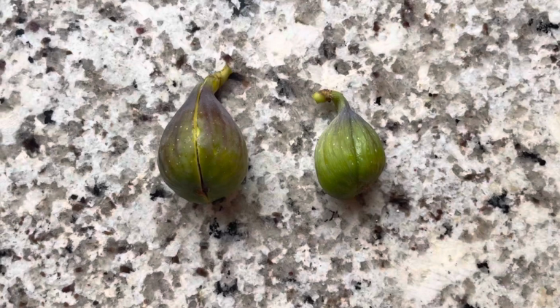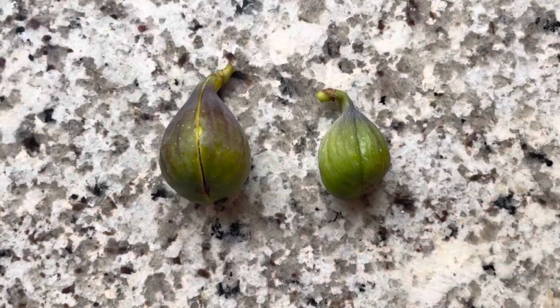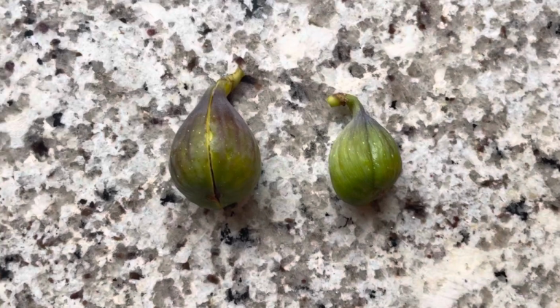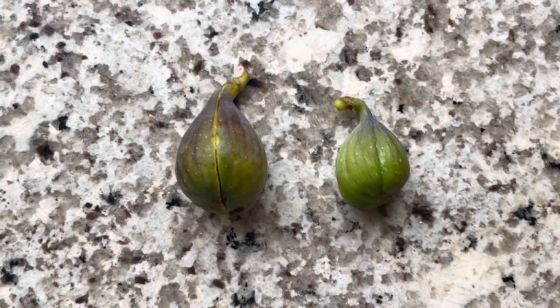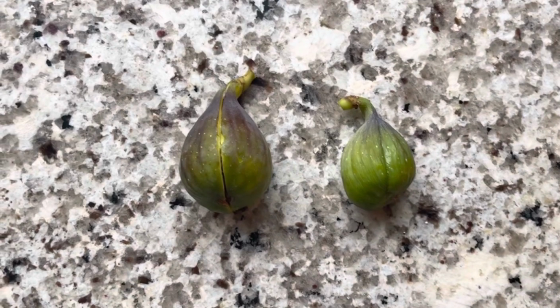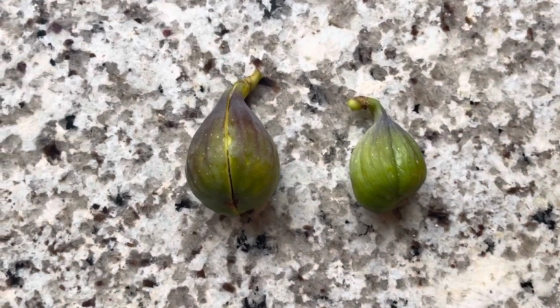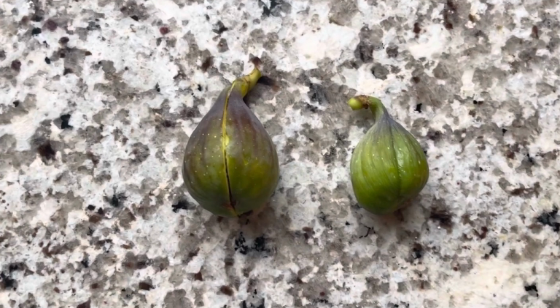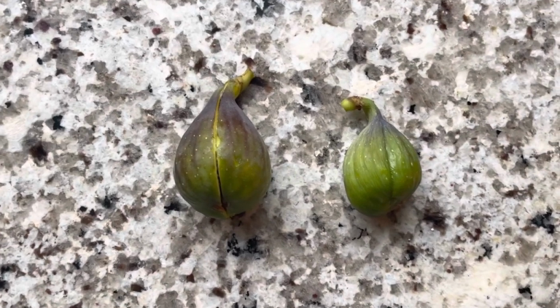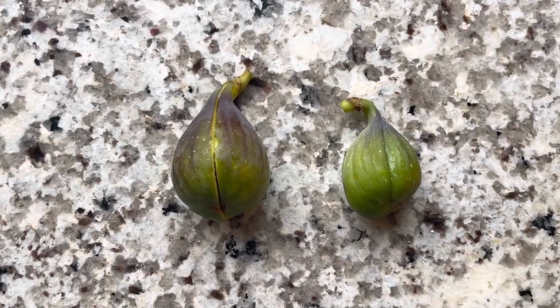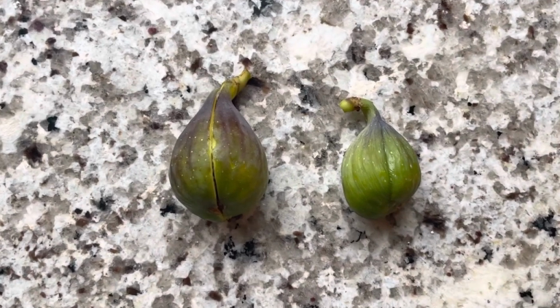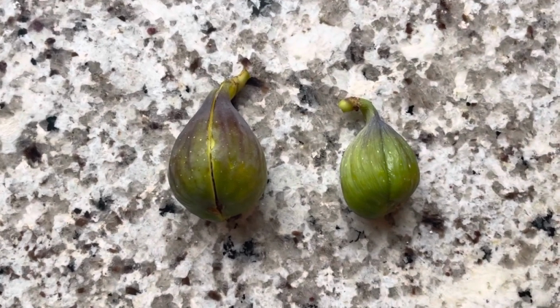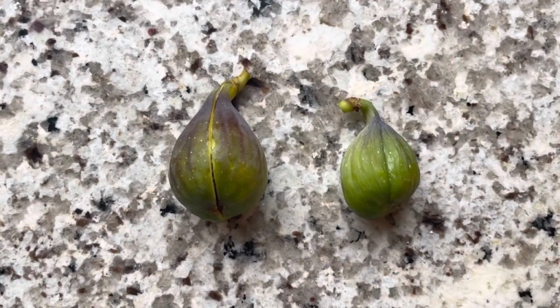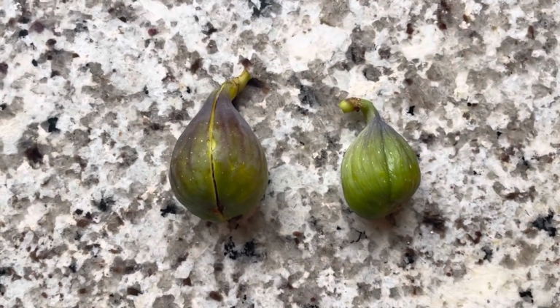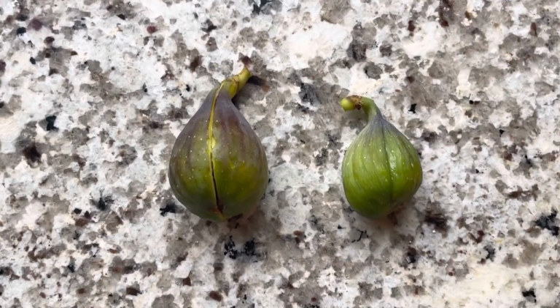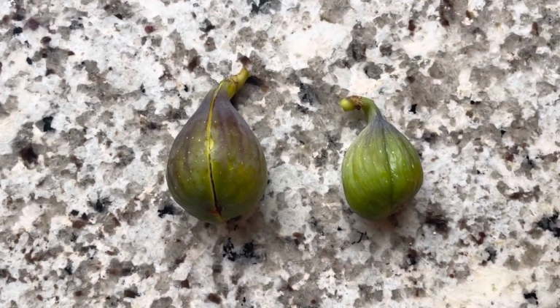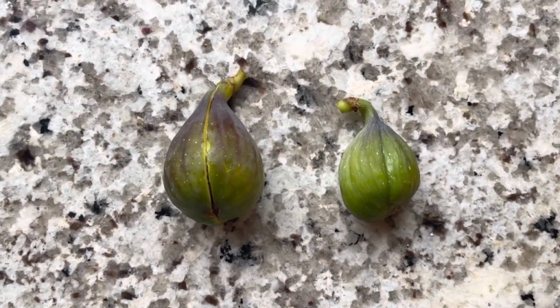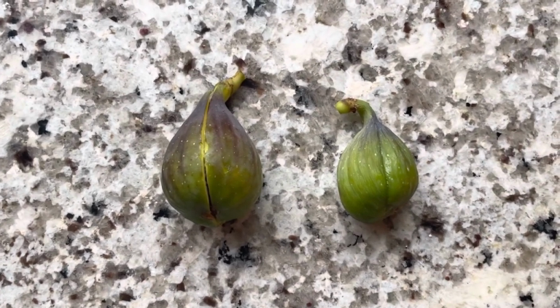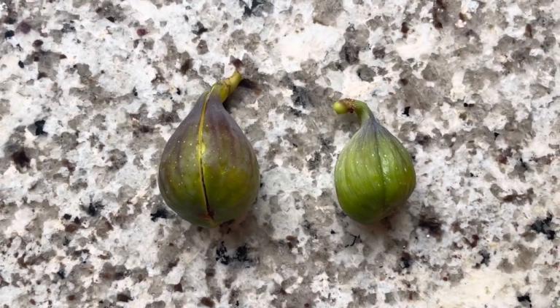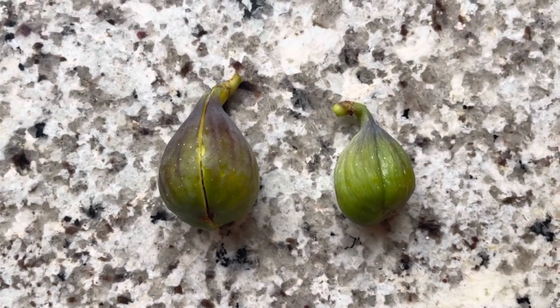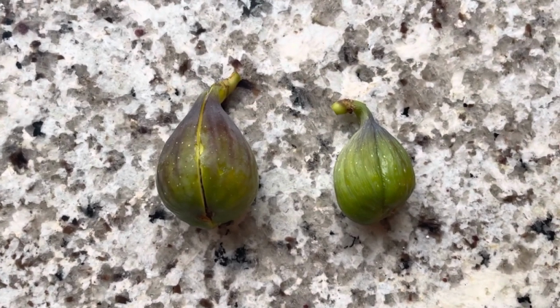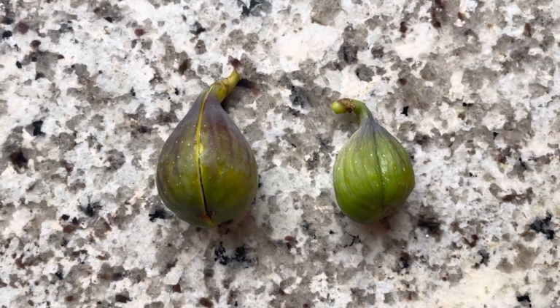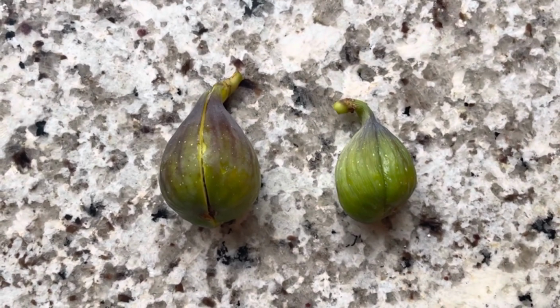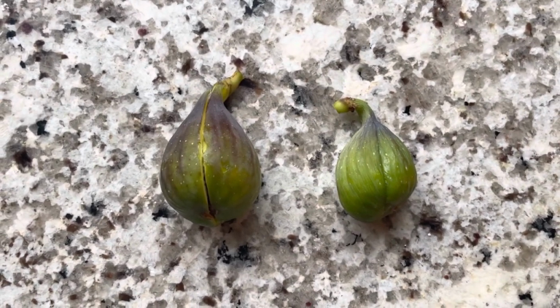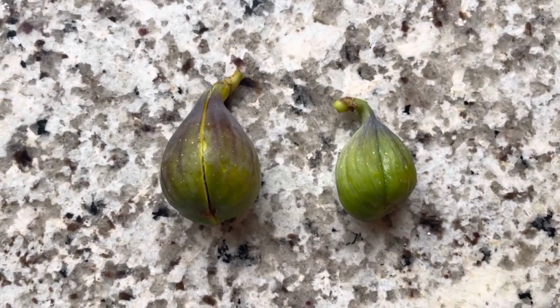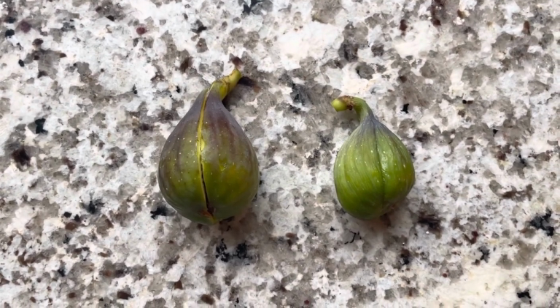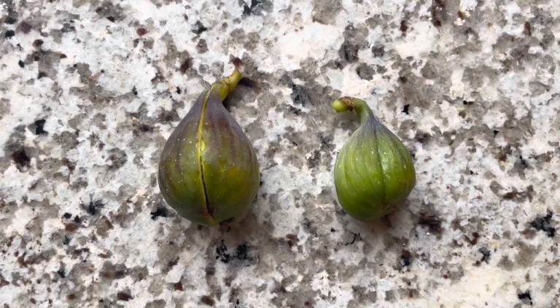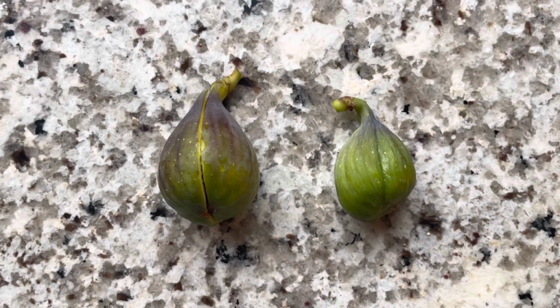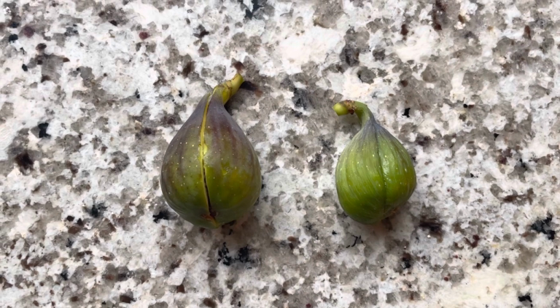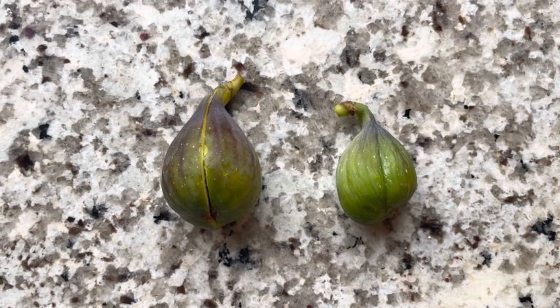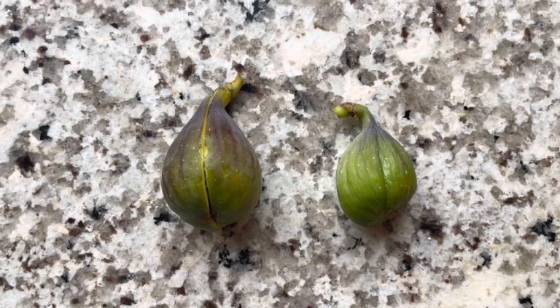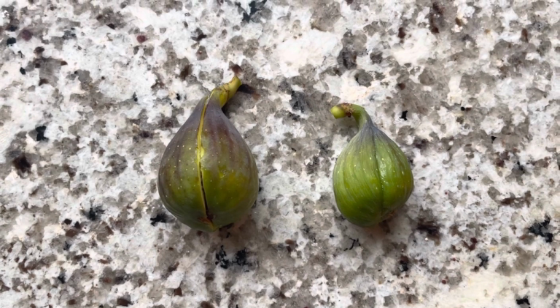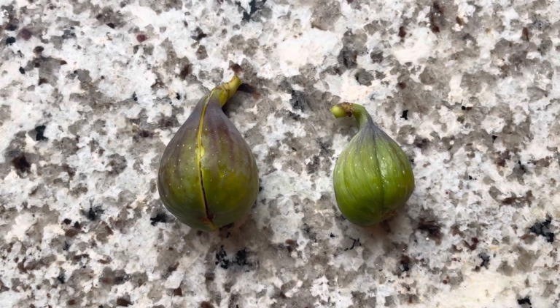Hey folks, this is Chris with Oregon Figs. It's October 21st, 2022. This is Cavallari.